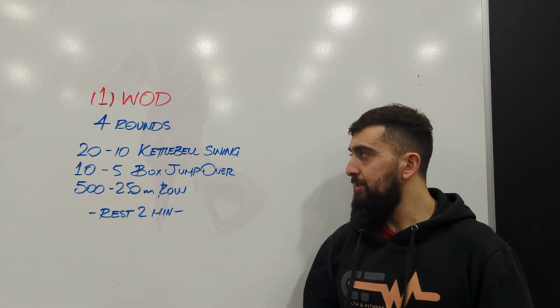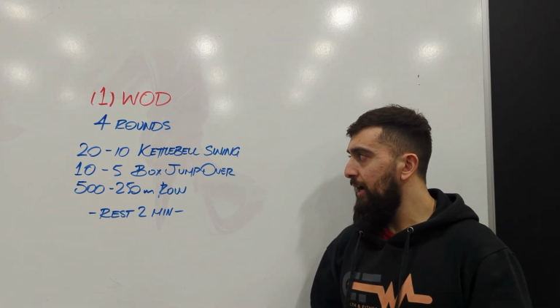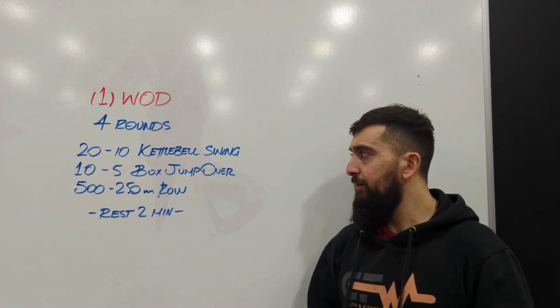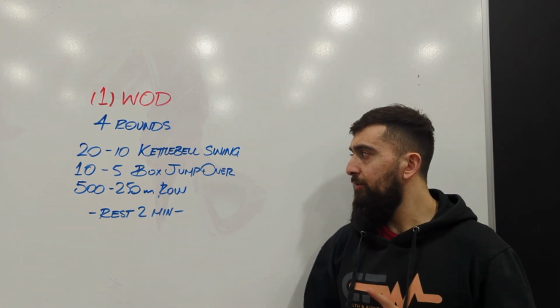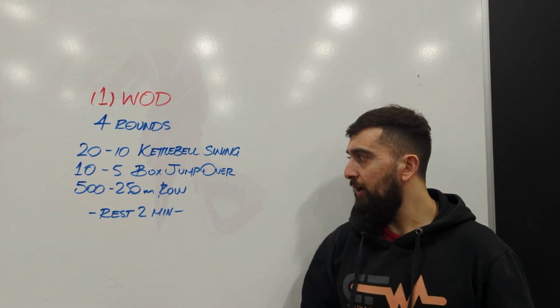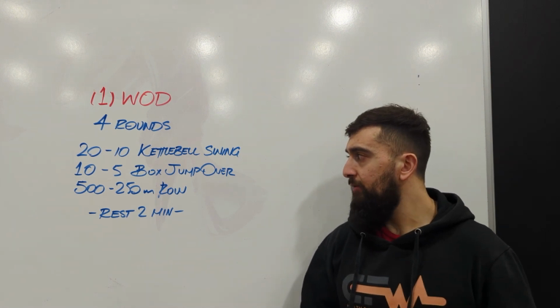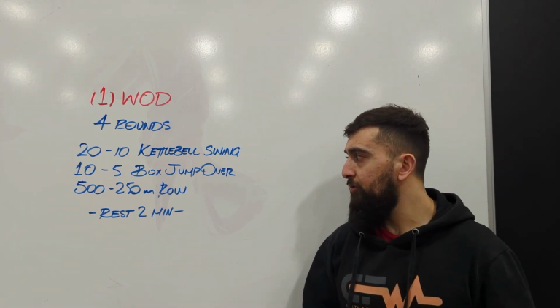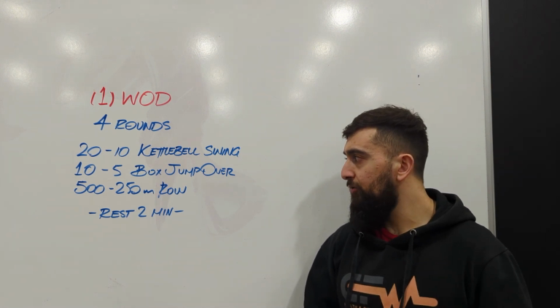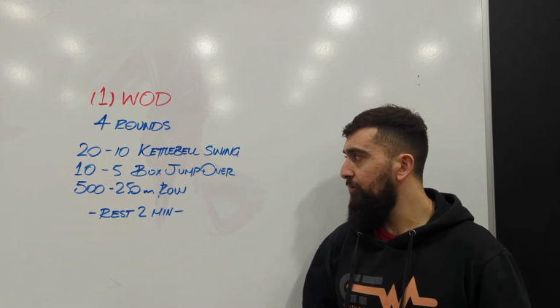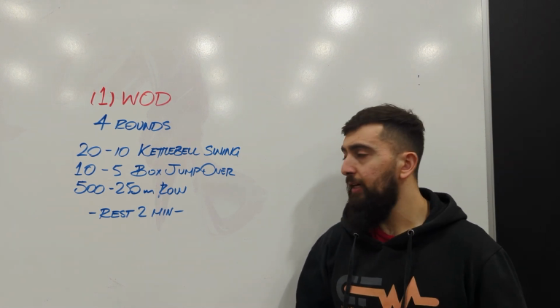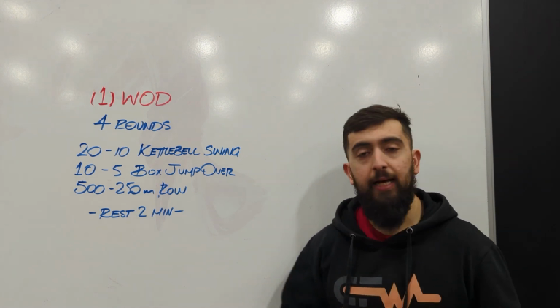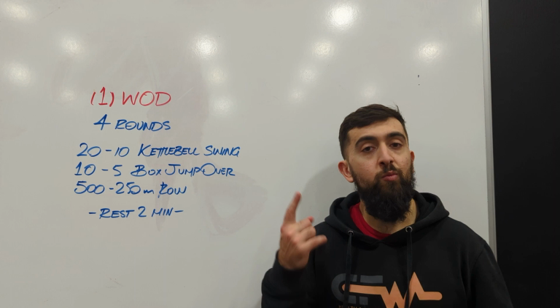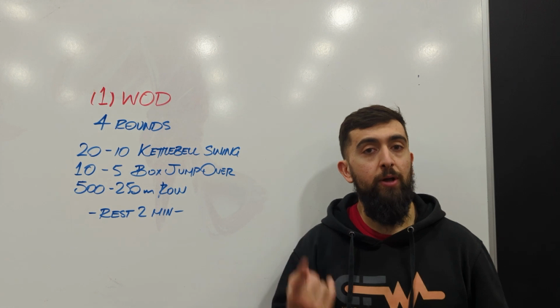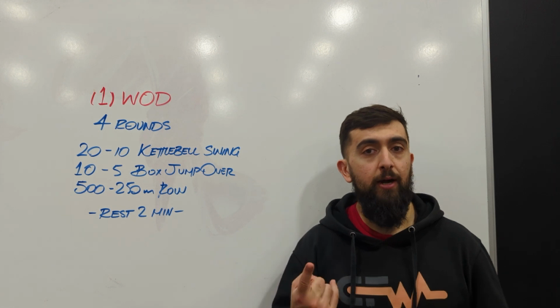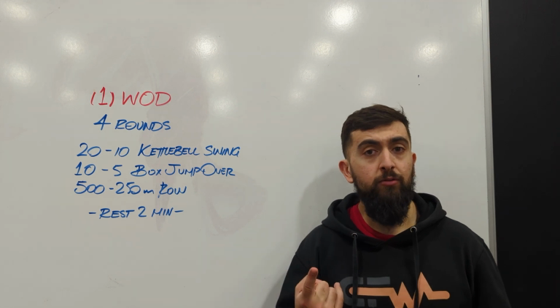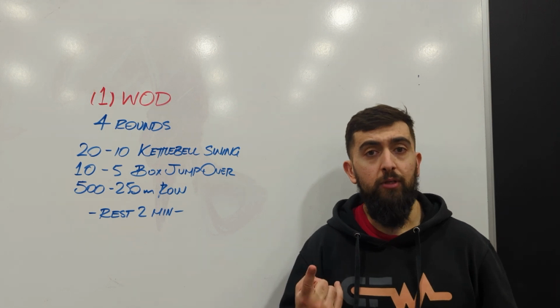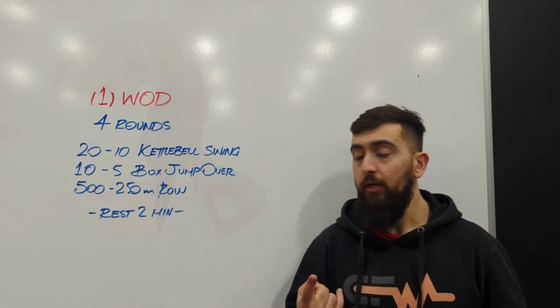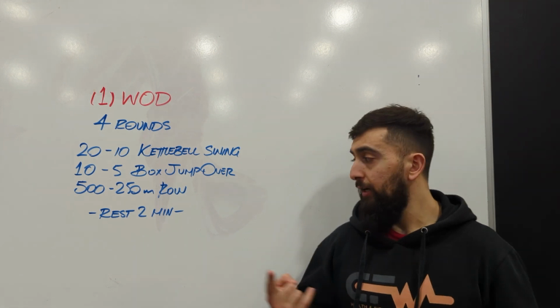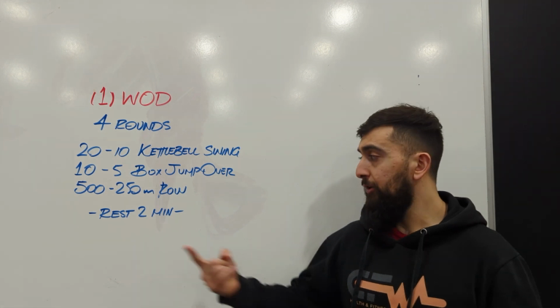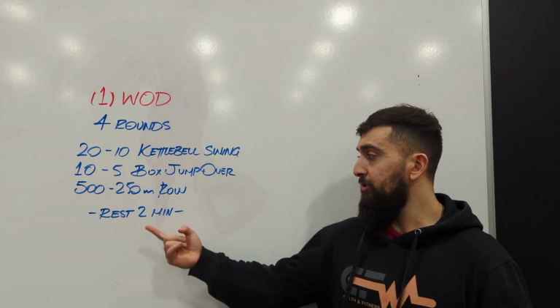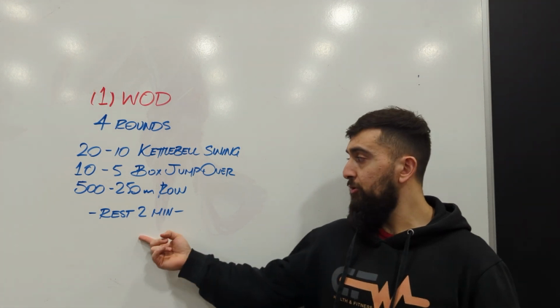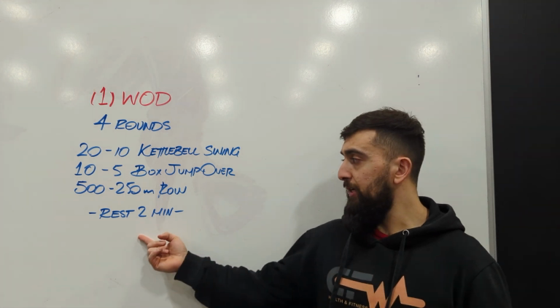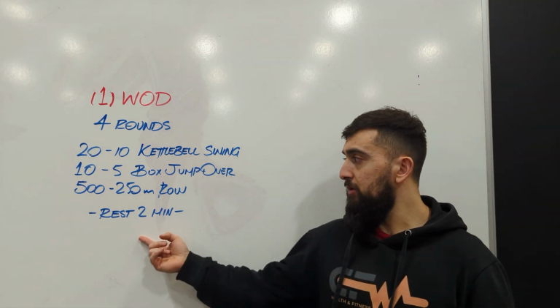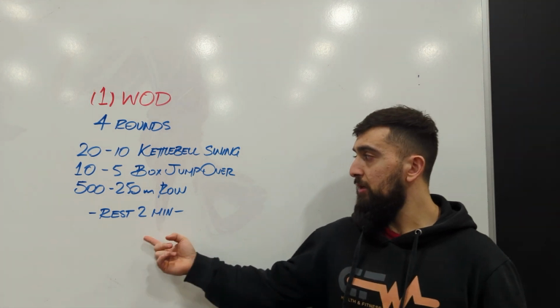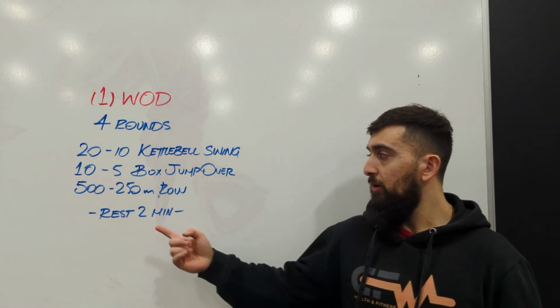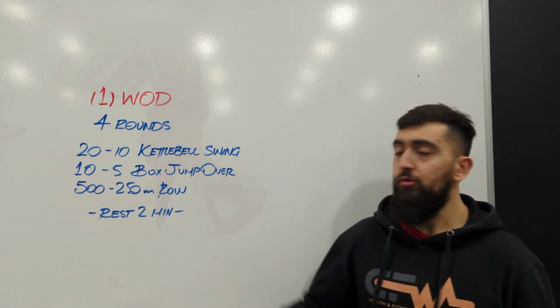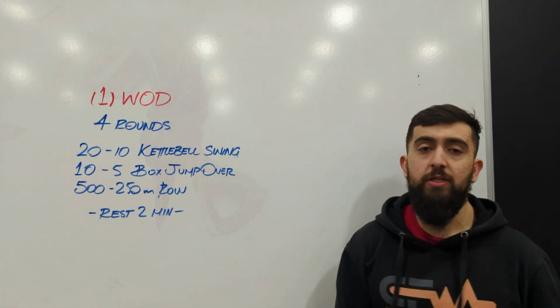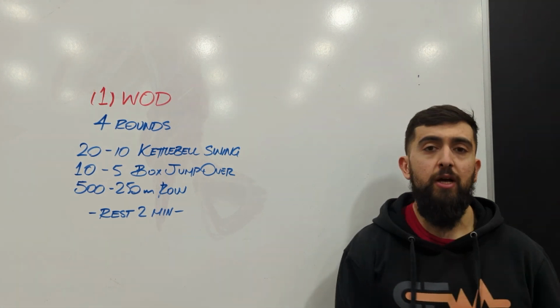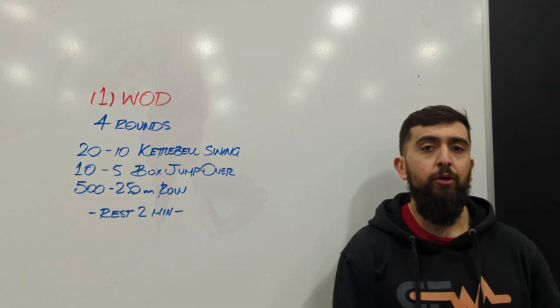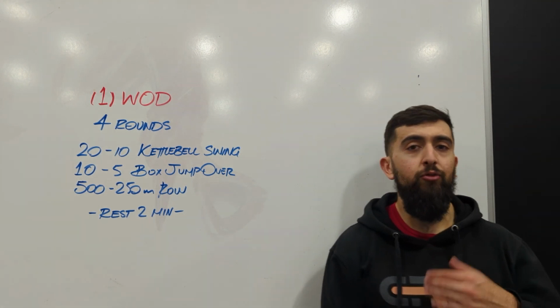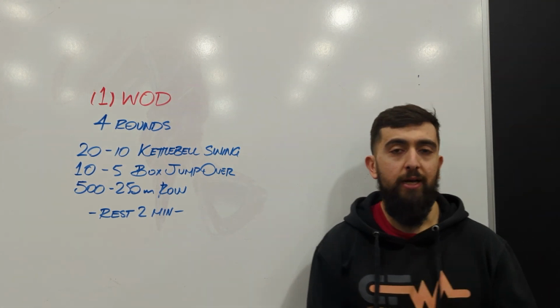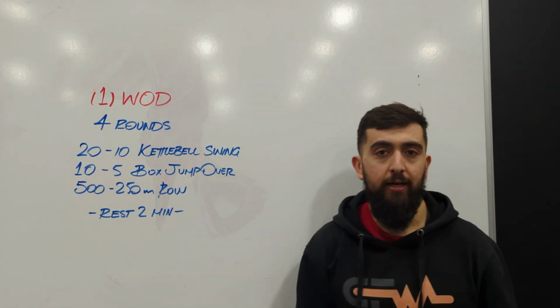Then 10, 5, and 250 — and that's one round. You're going to rest two minutes. Once two minutes is up, you're going to do that again.